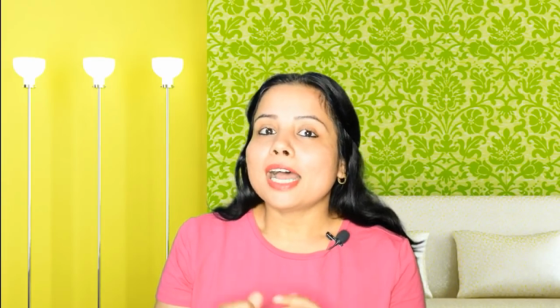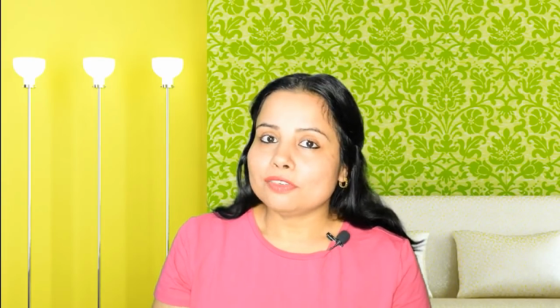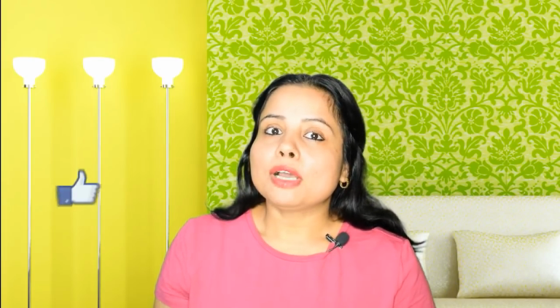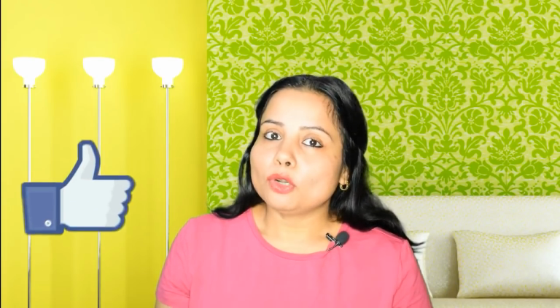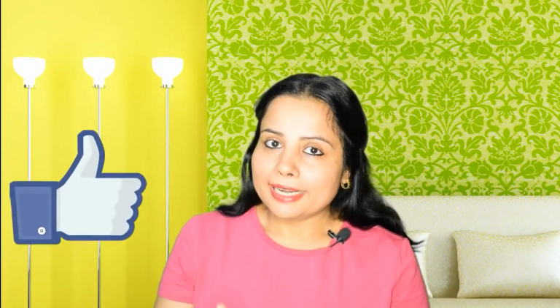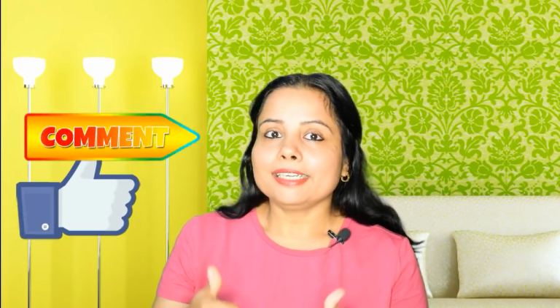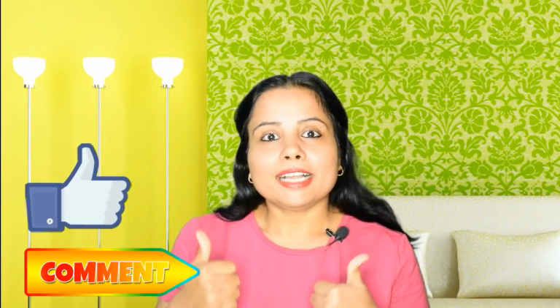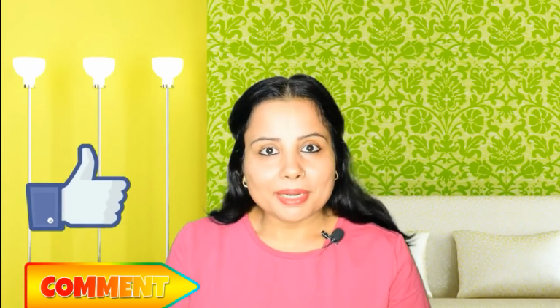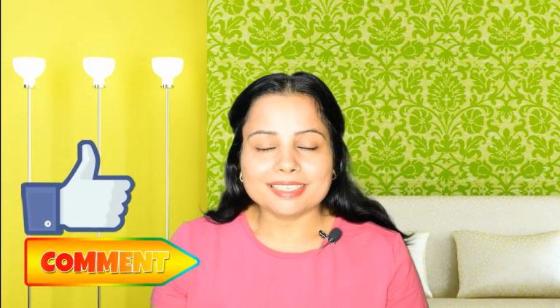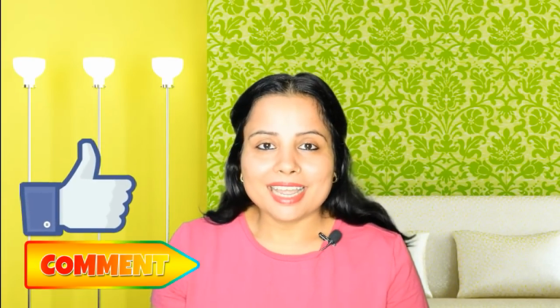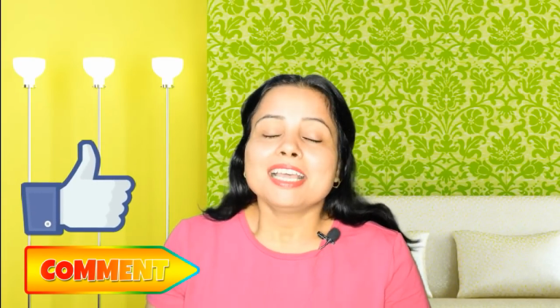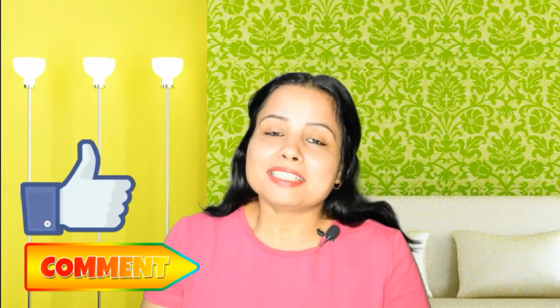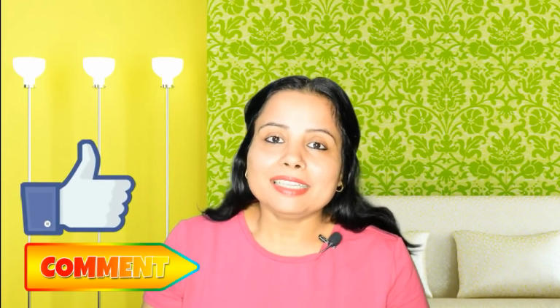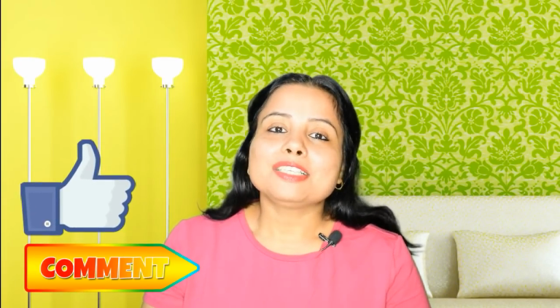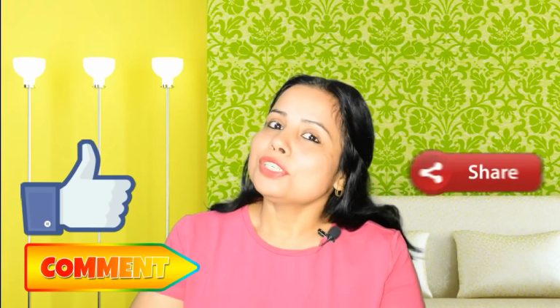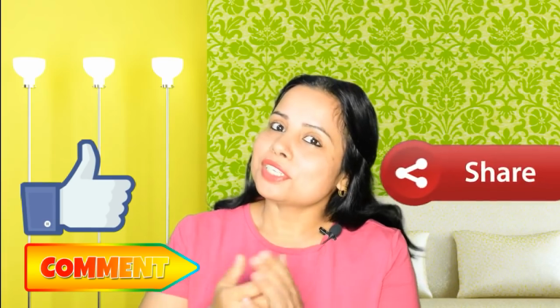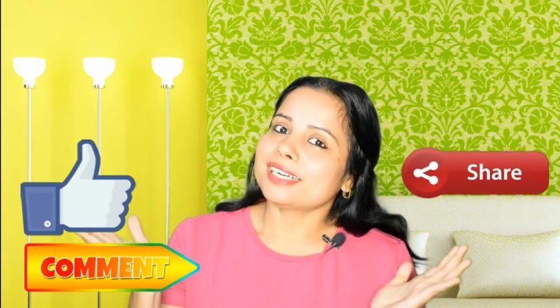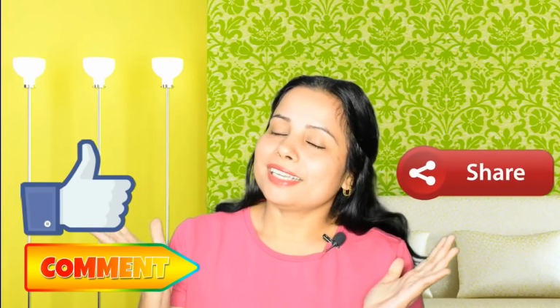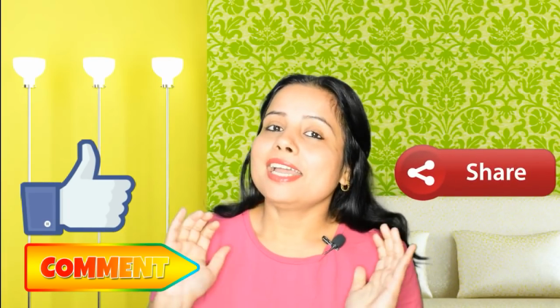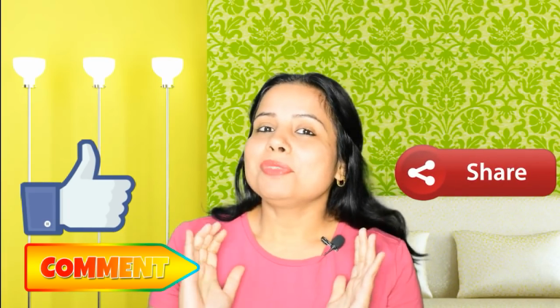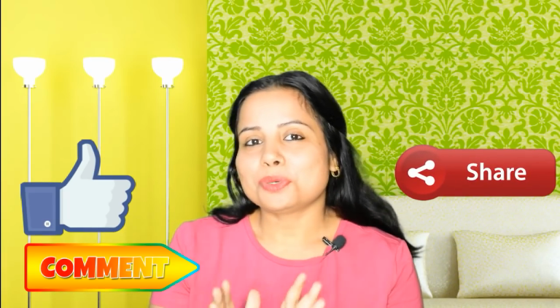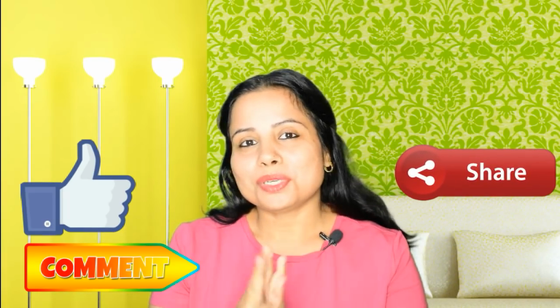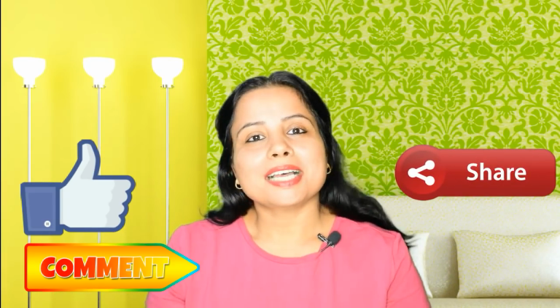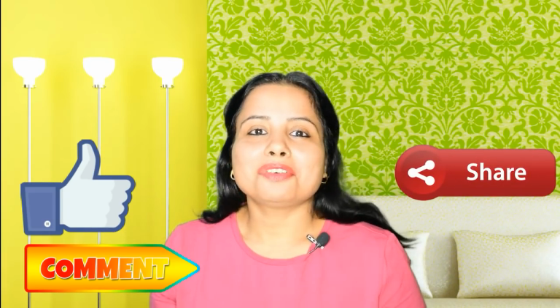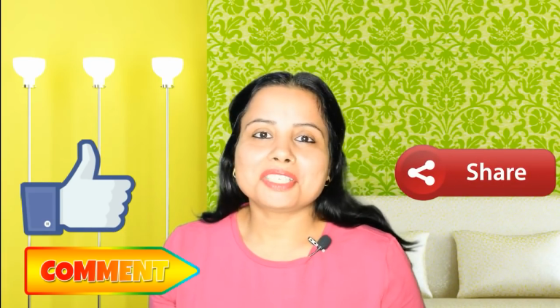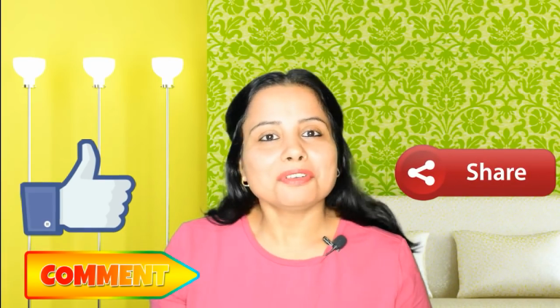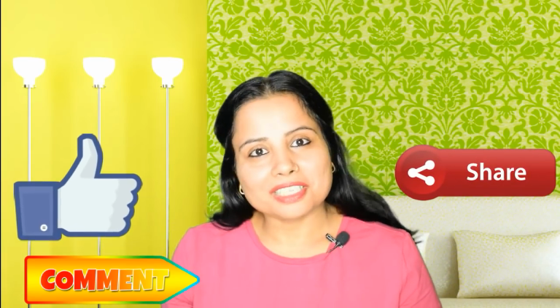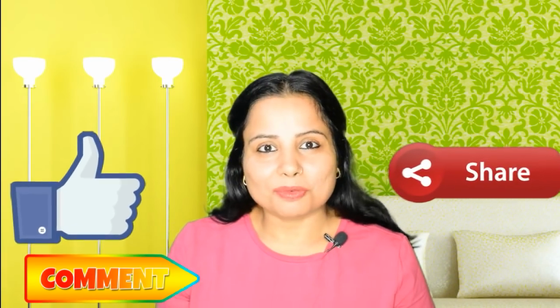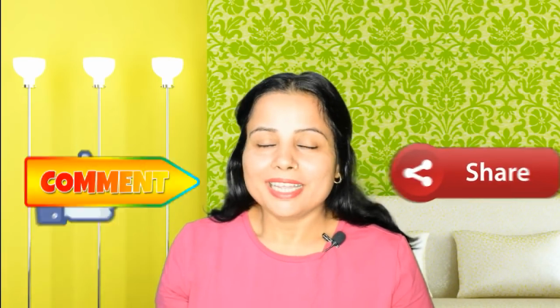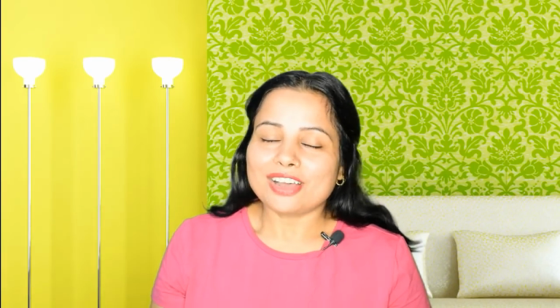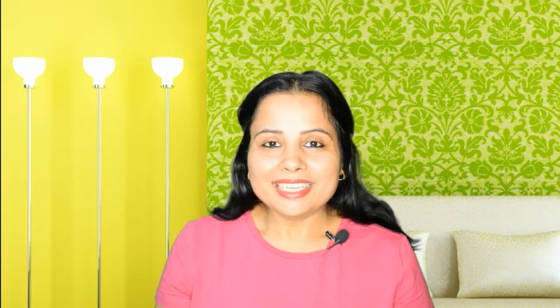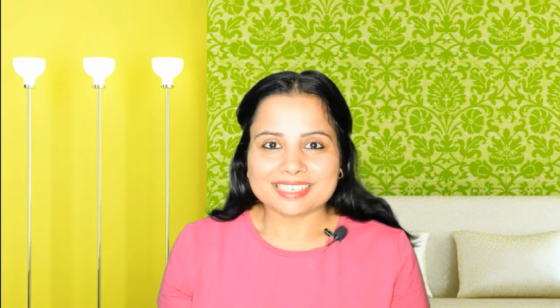Today's video — please like and comment, and share it with your friends on WhatsApp and Facebook. So let's start.